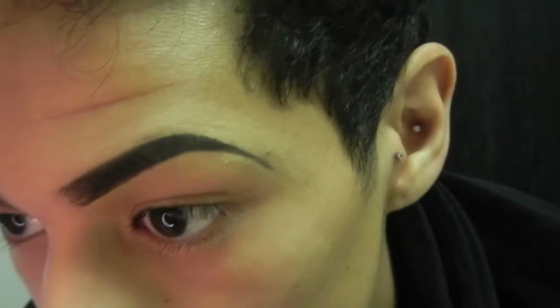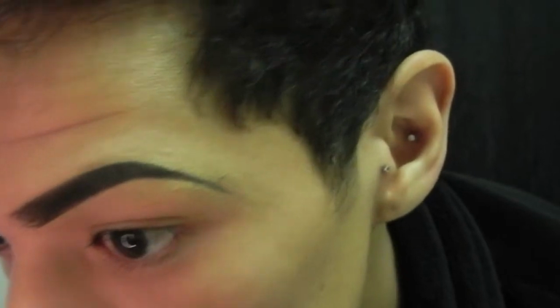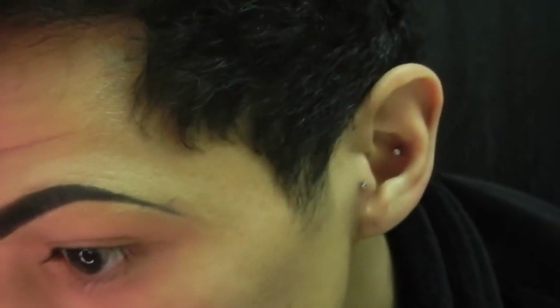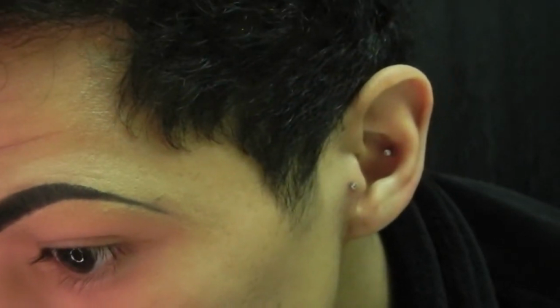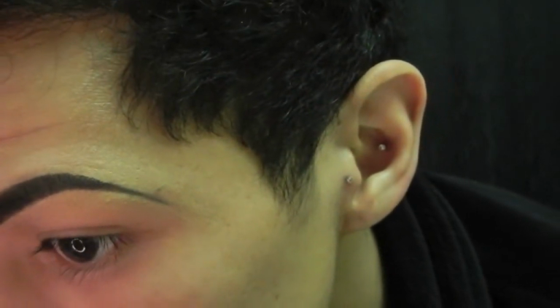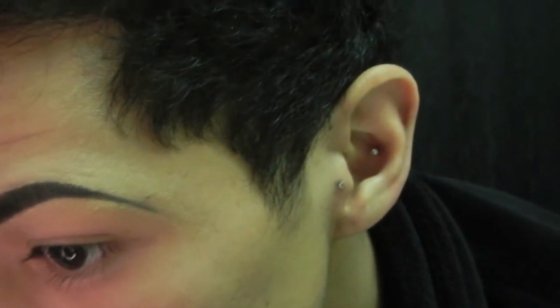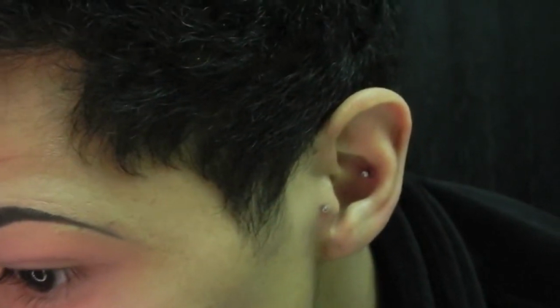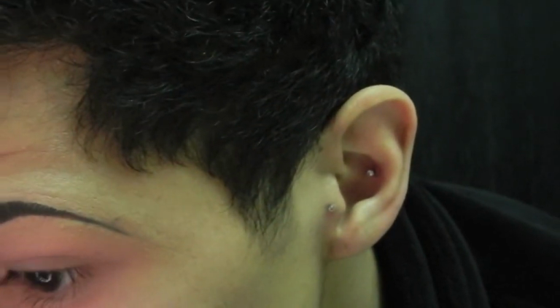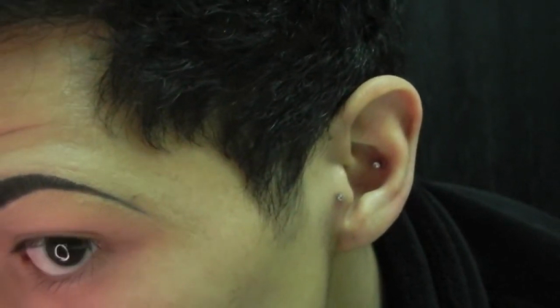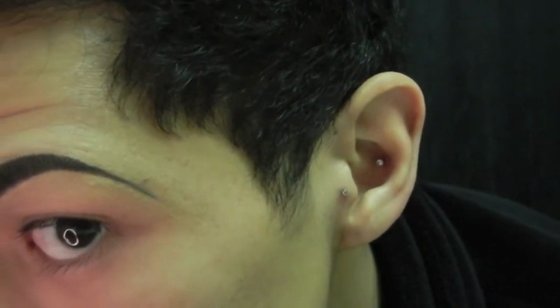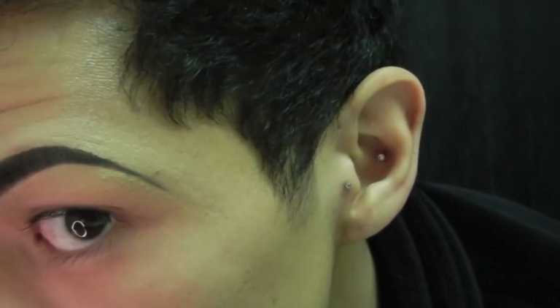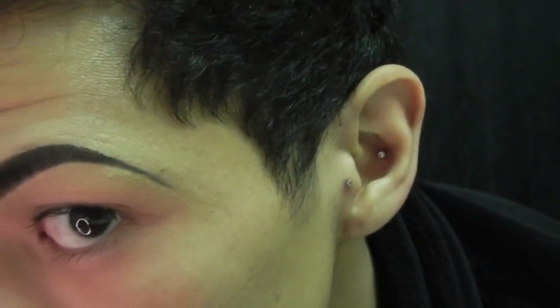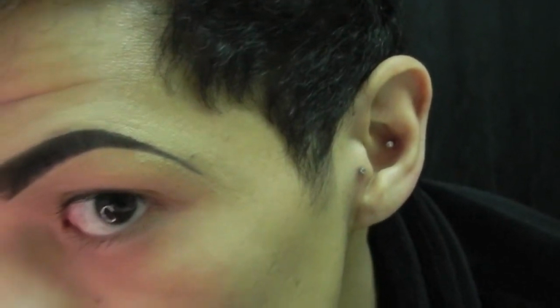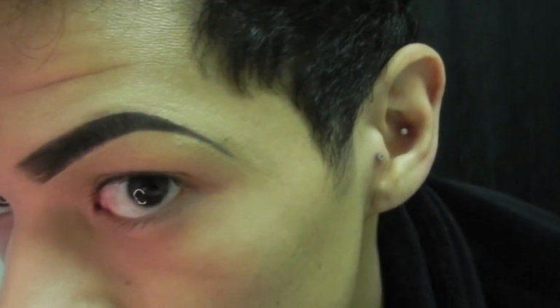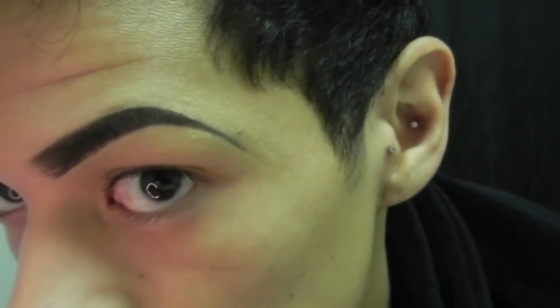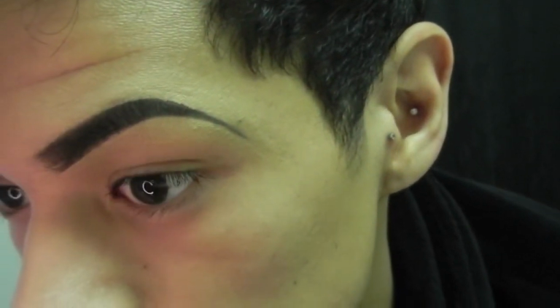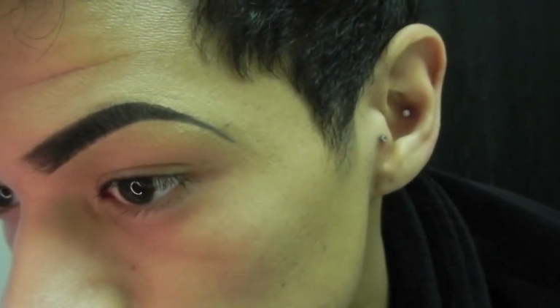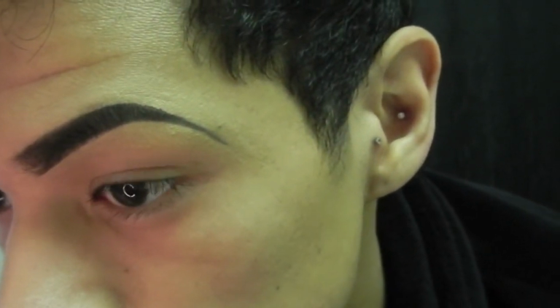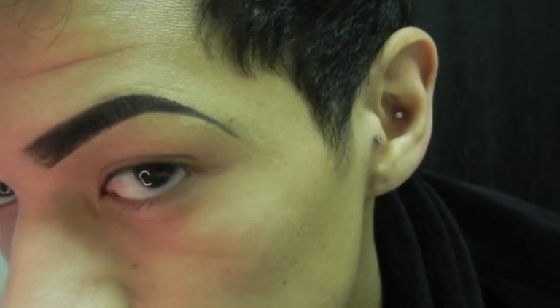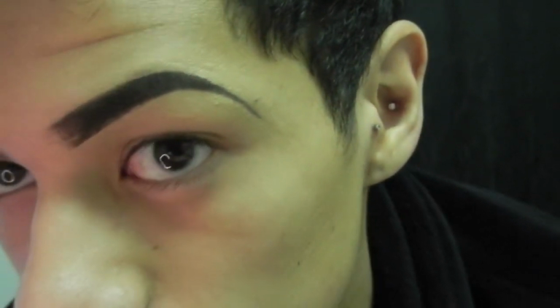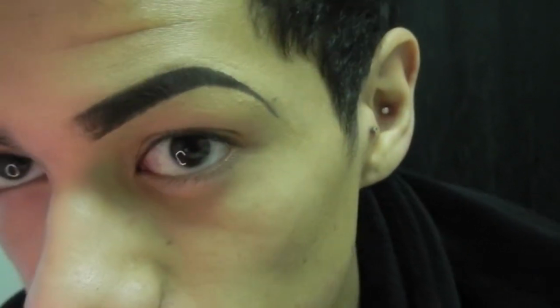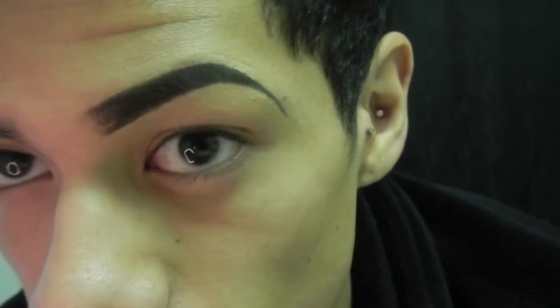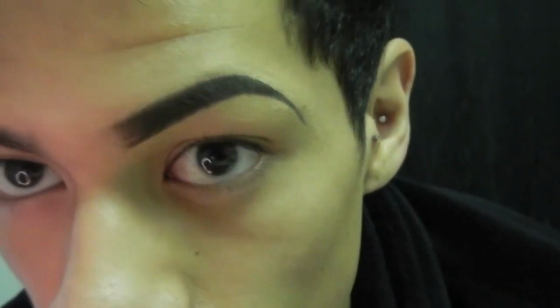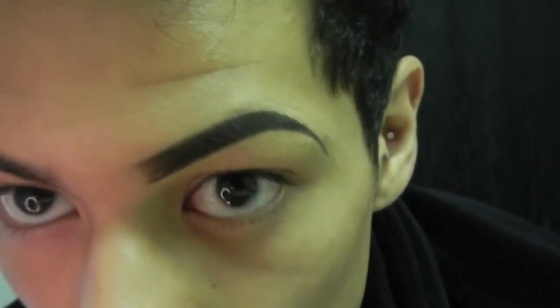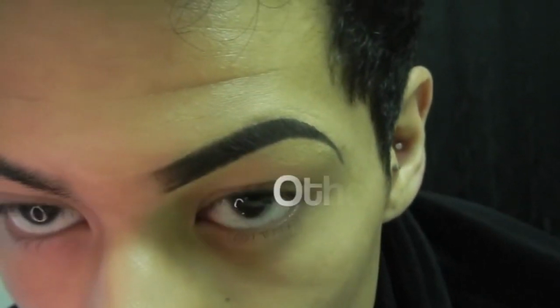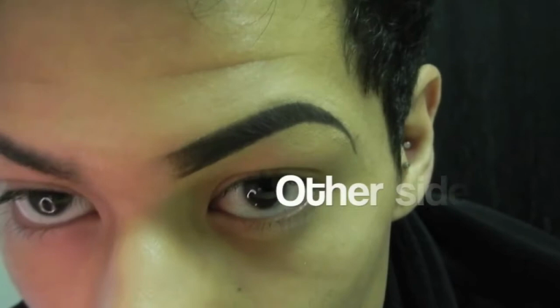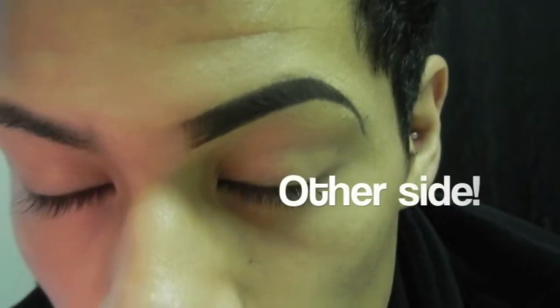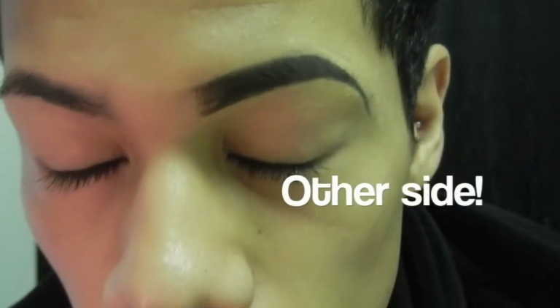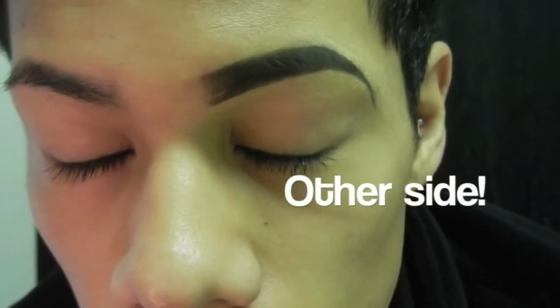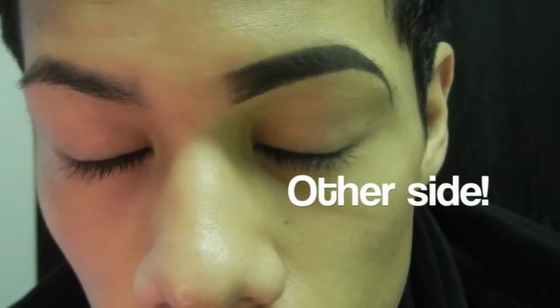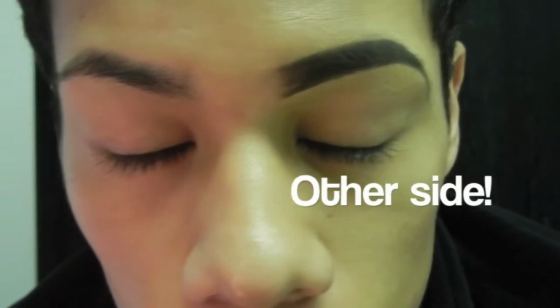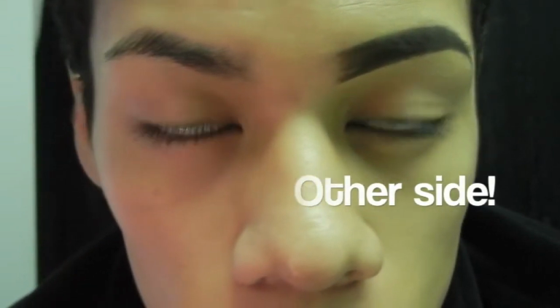And there you guys have it — that's one side of my brows done. I'm going to go ahead and do the other side so you guys can see.